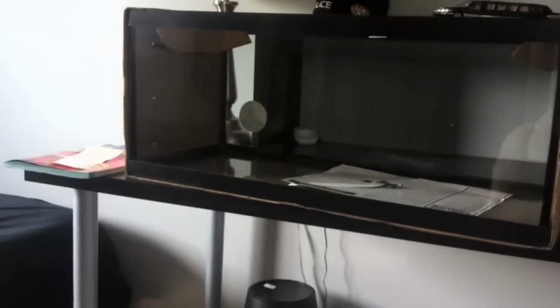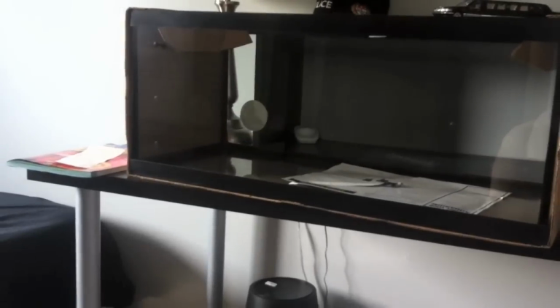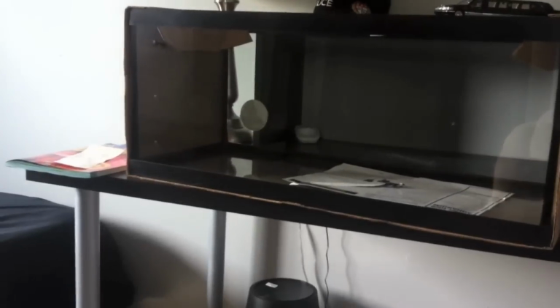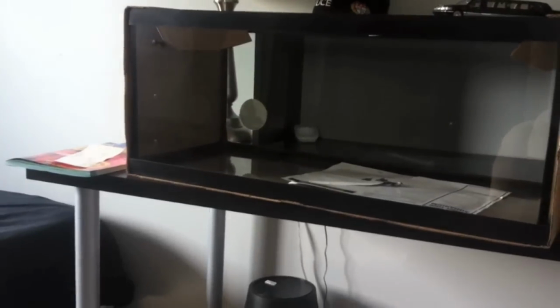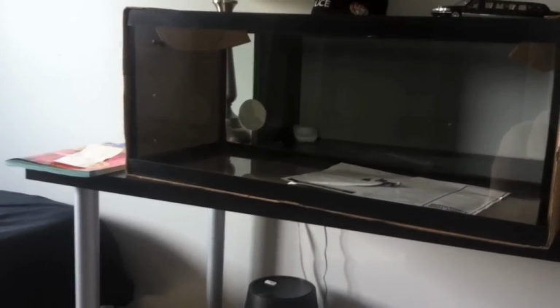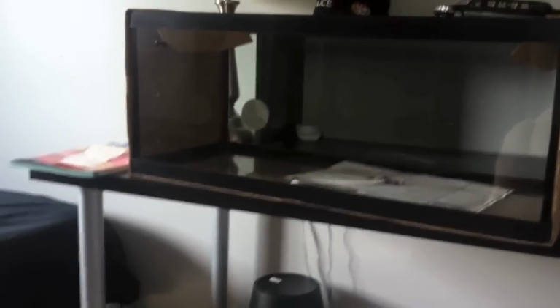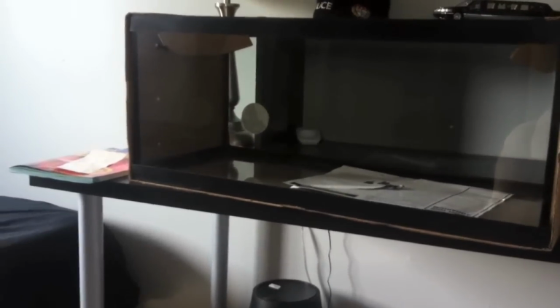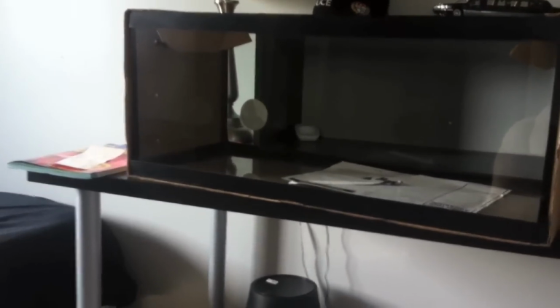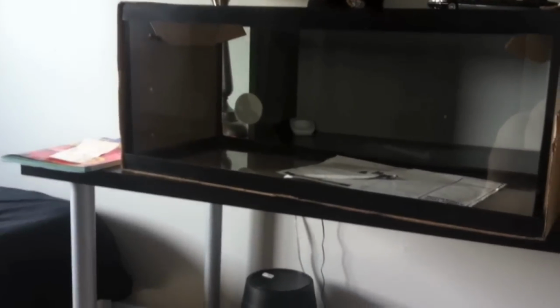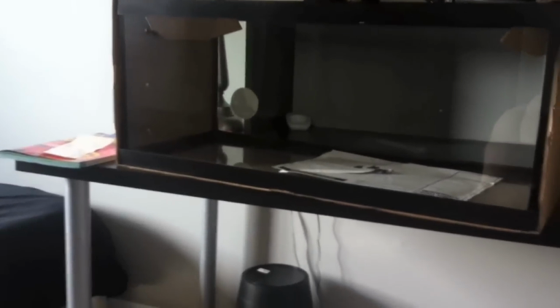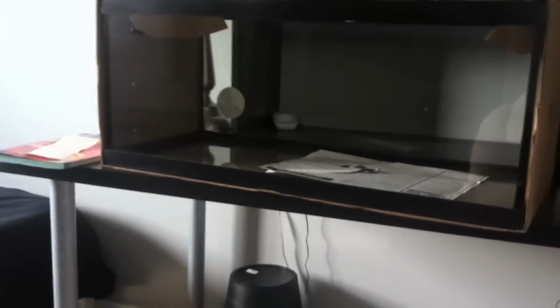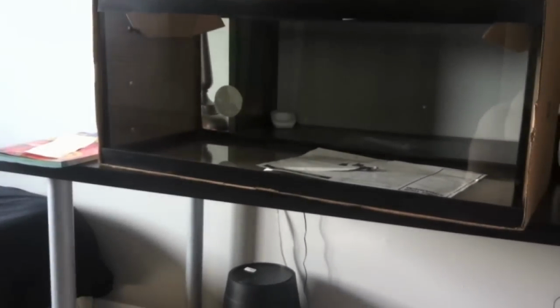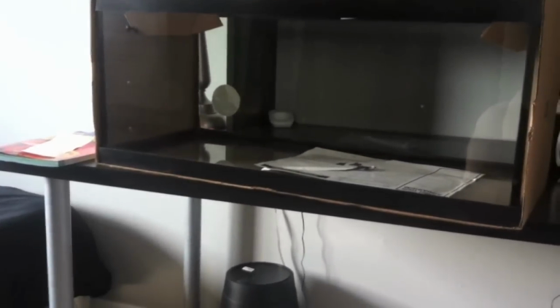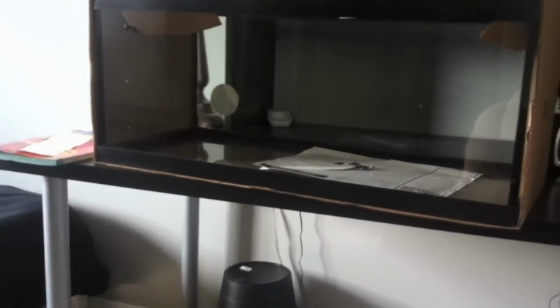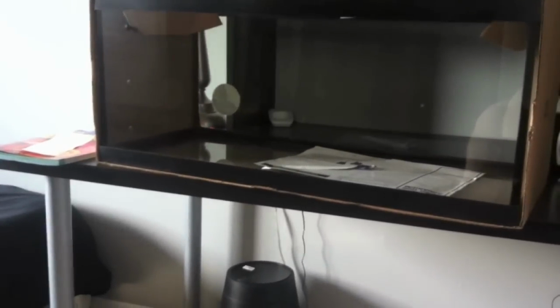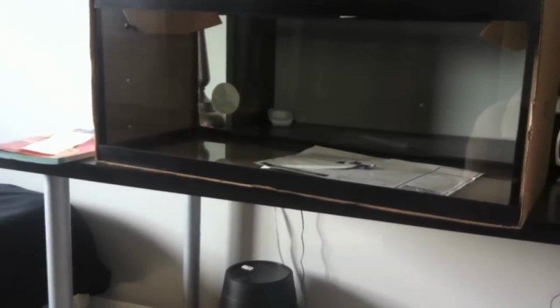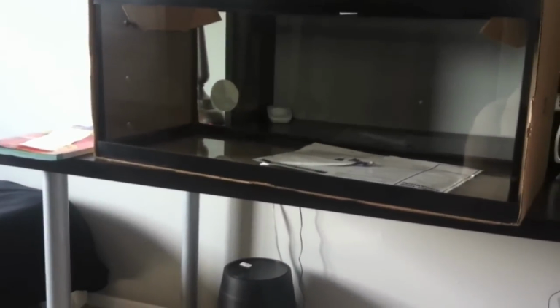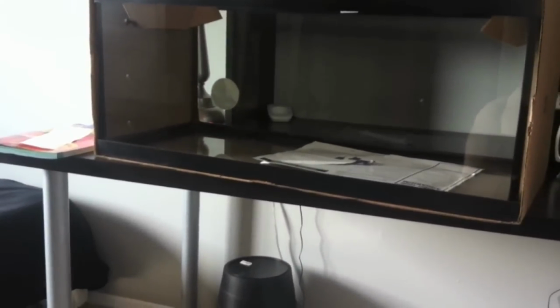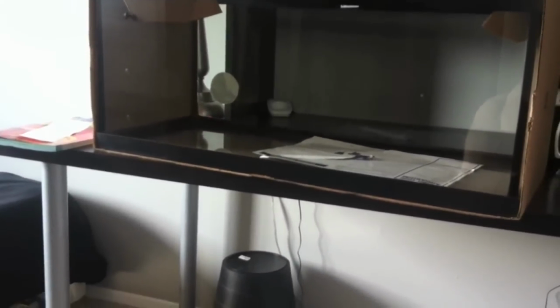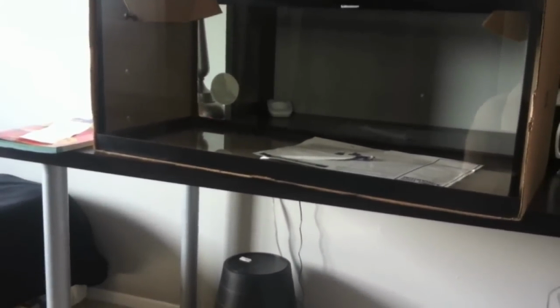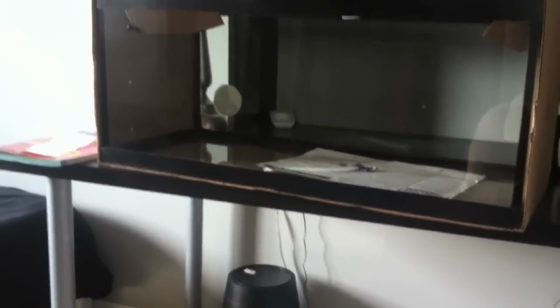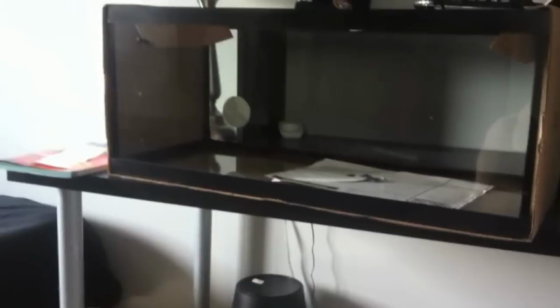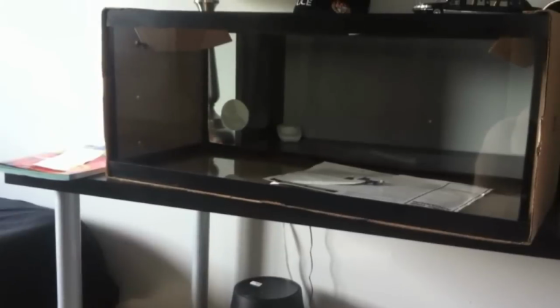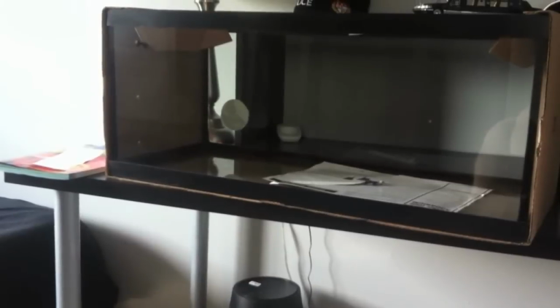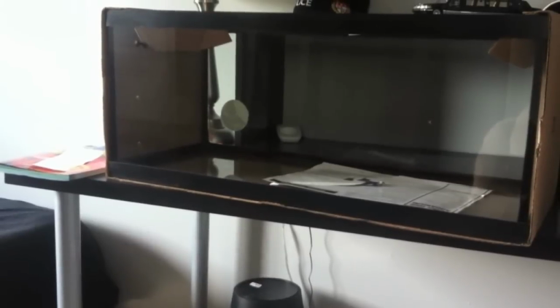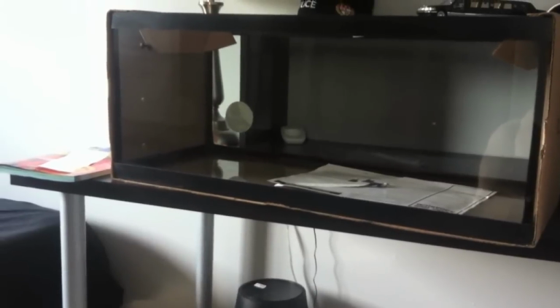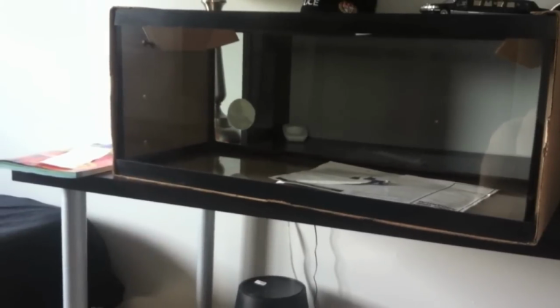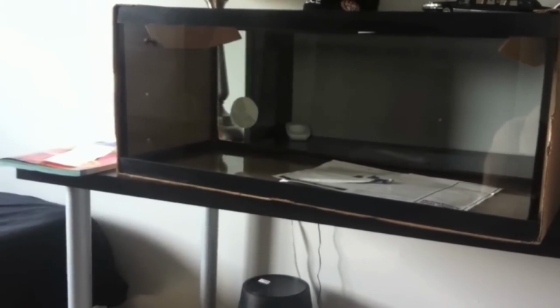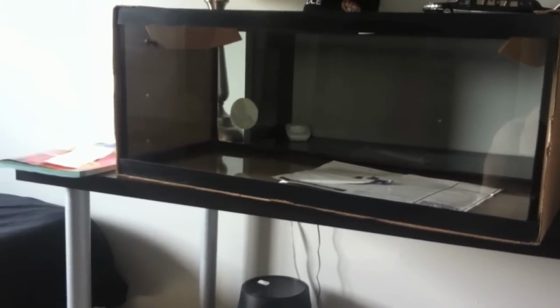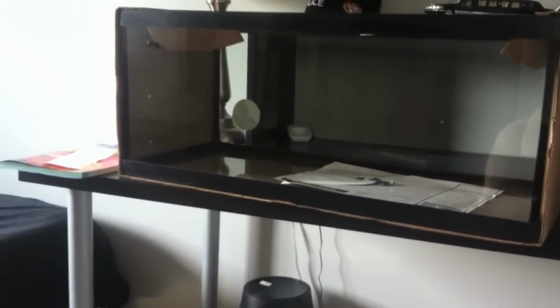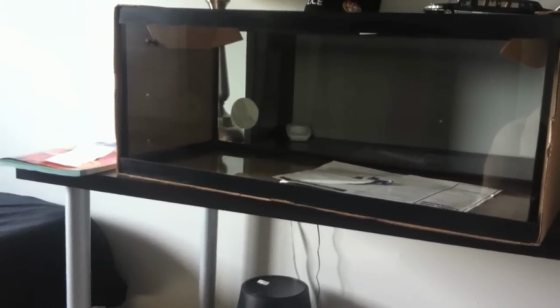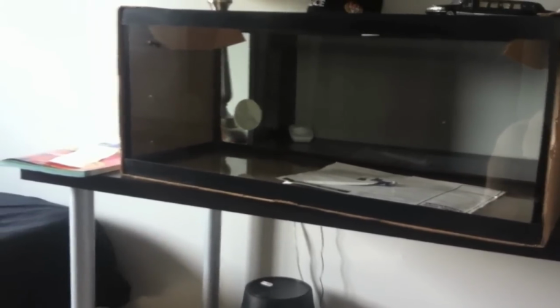Thanks for watching guys, and I will update this tank once it's set up.